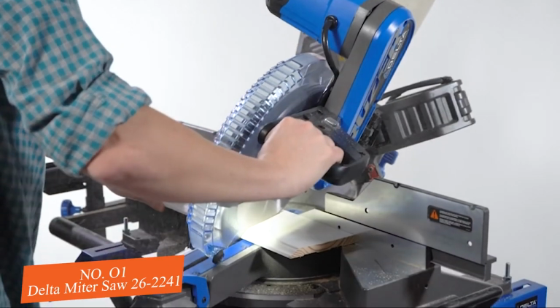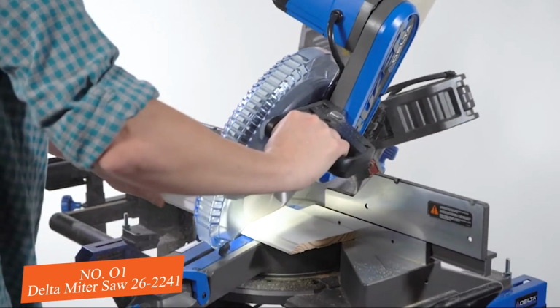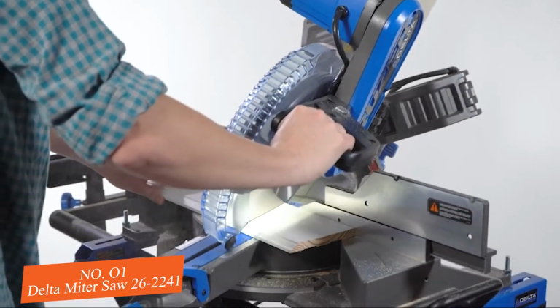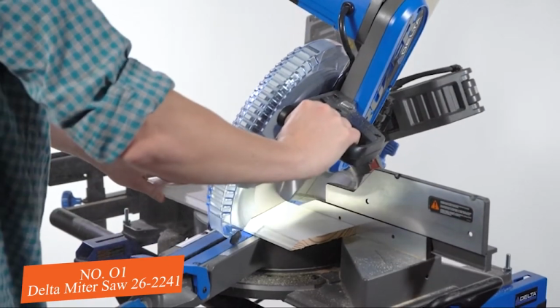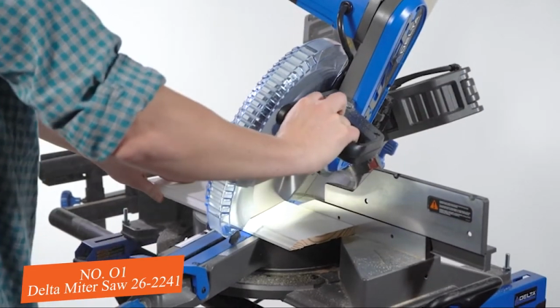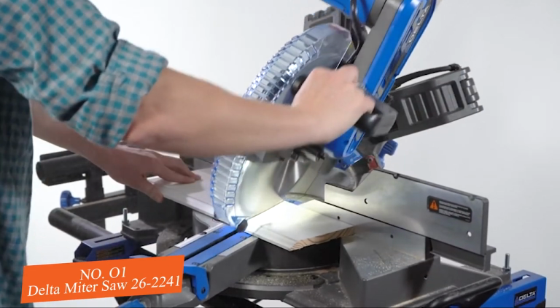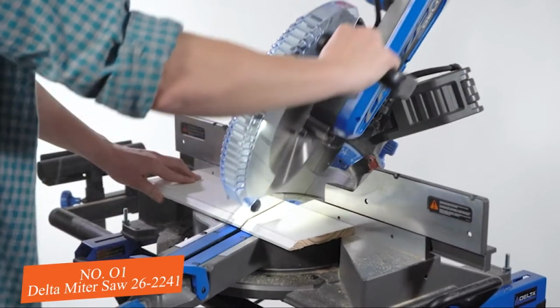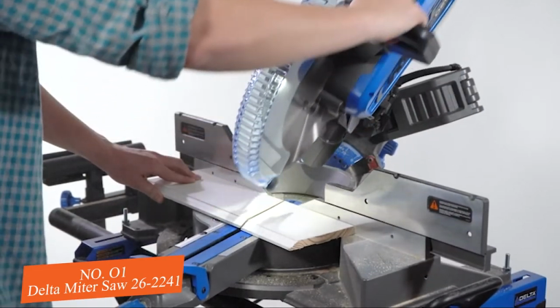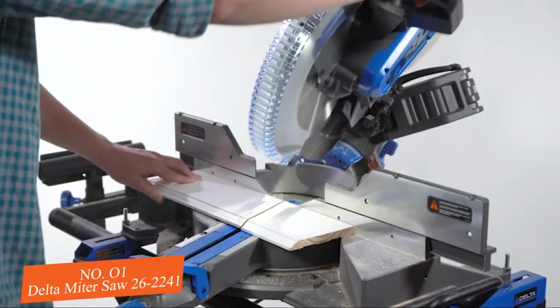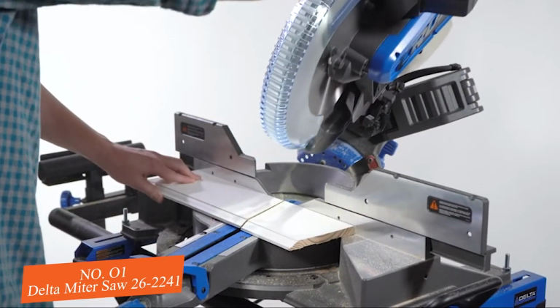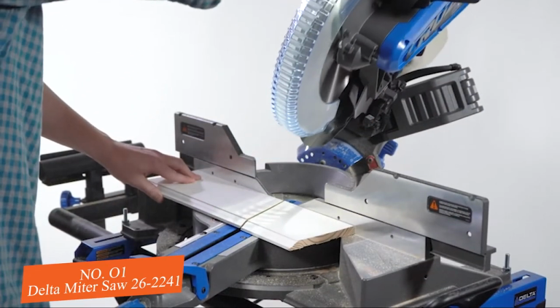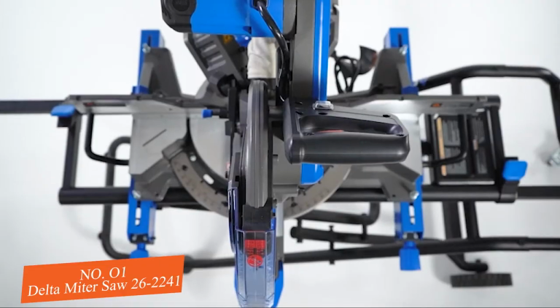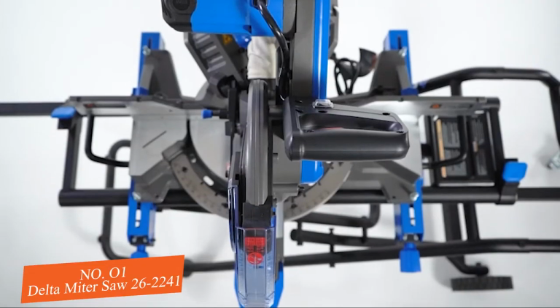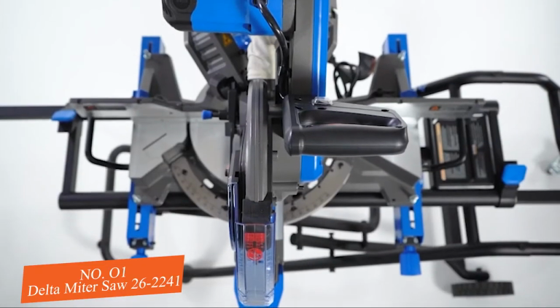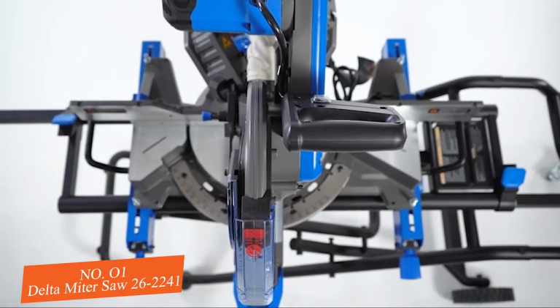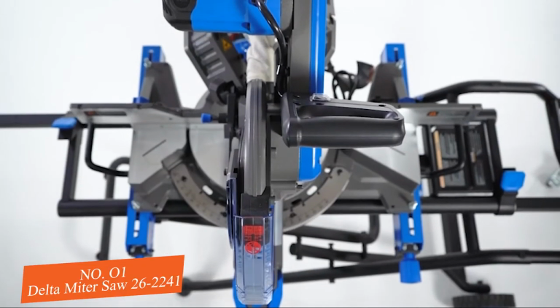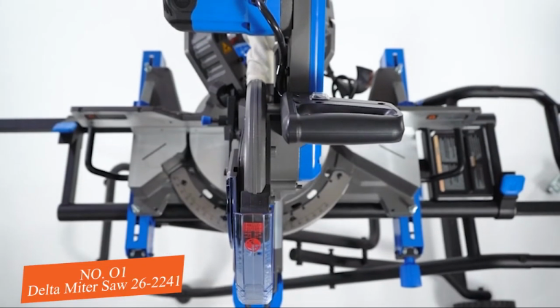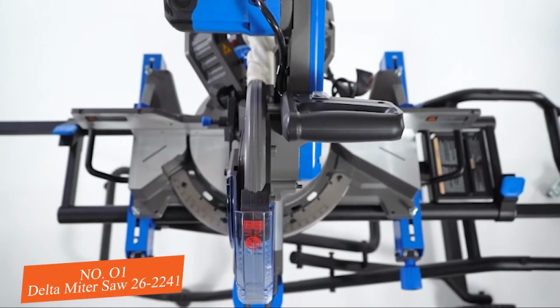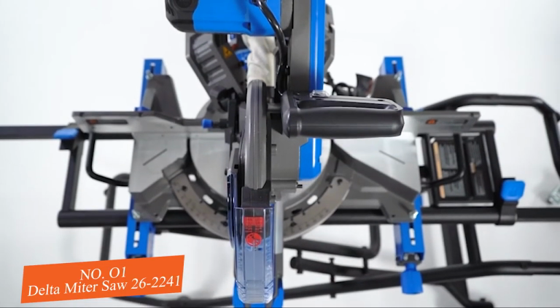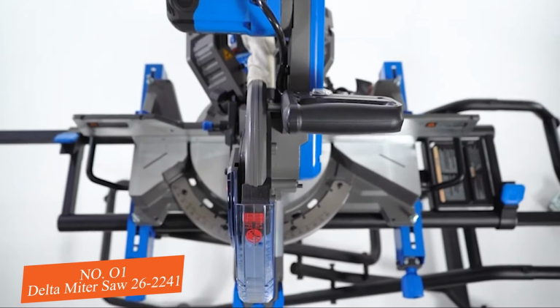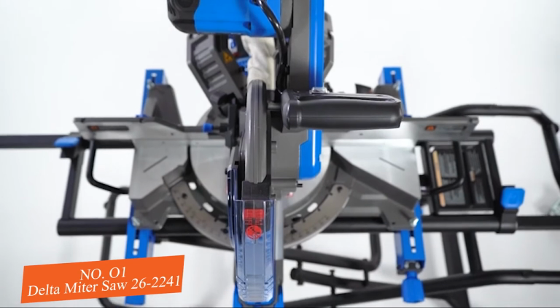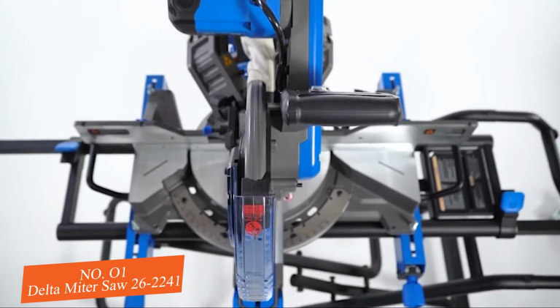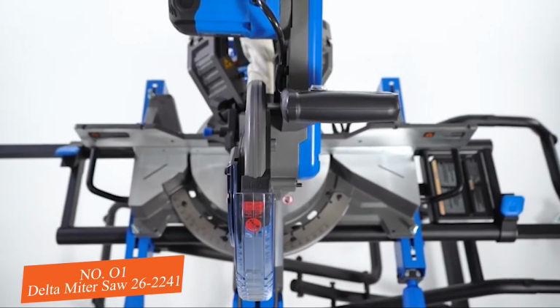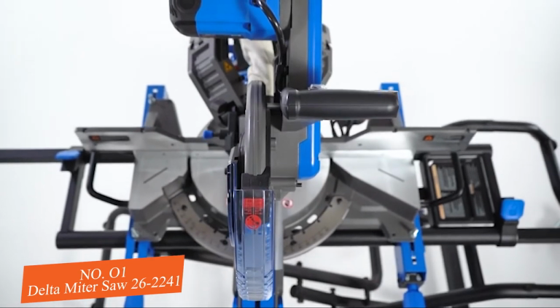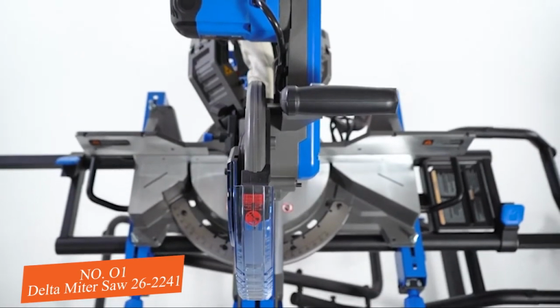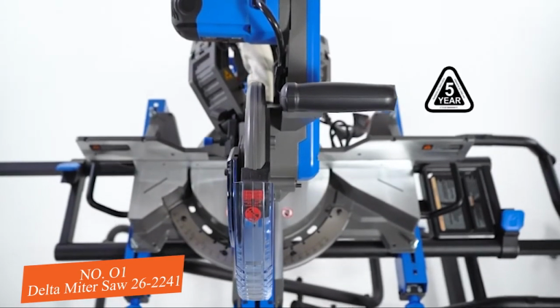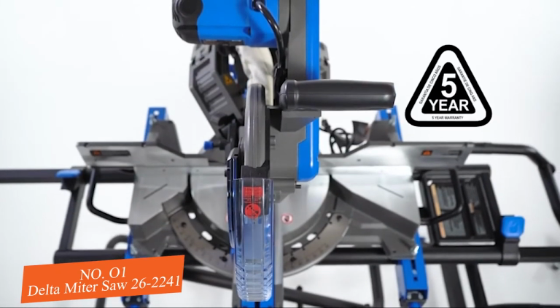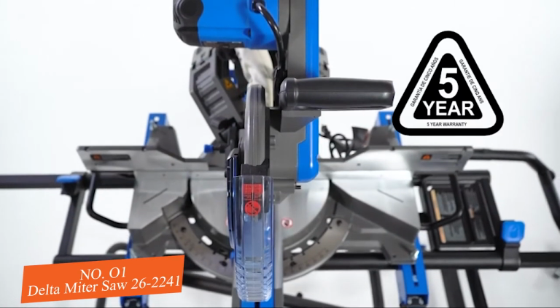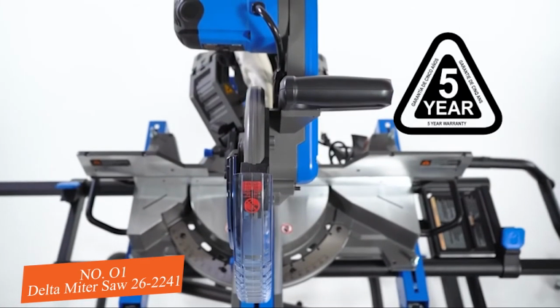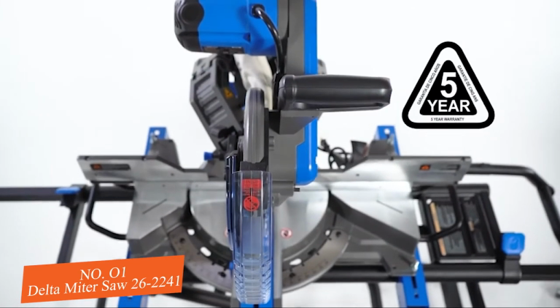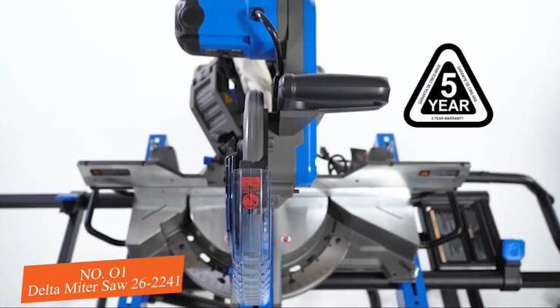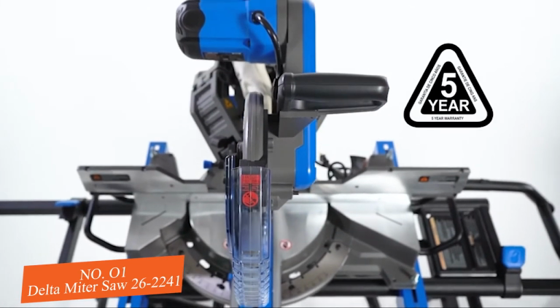Delta Cruisers are built for years of trouble-free service, and they're backed by a 5 year Delta warranty.